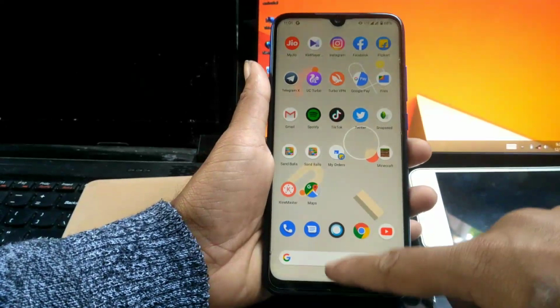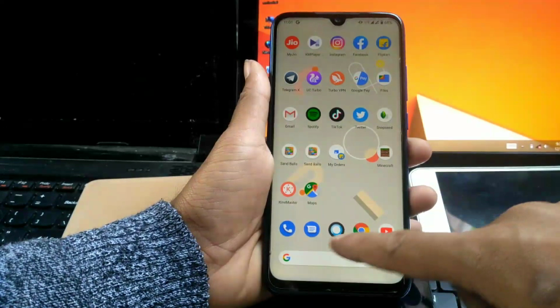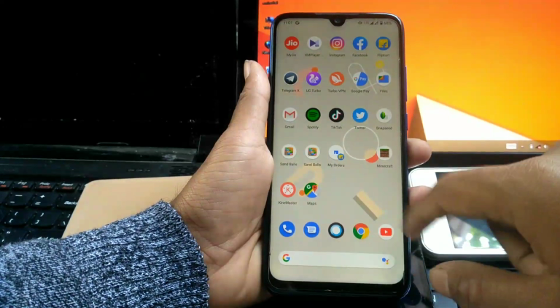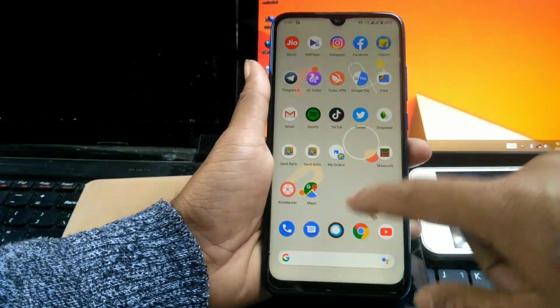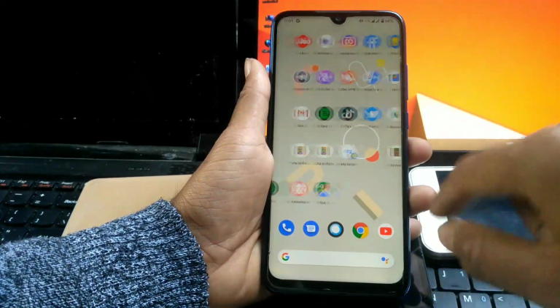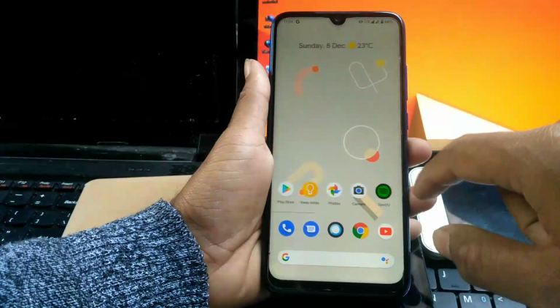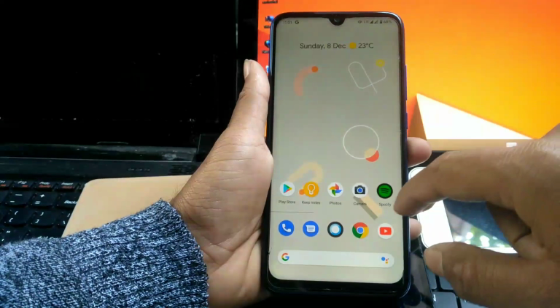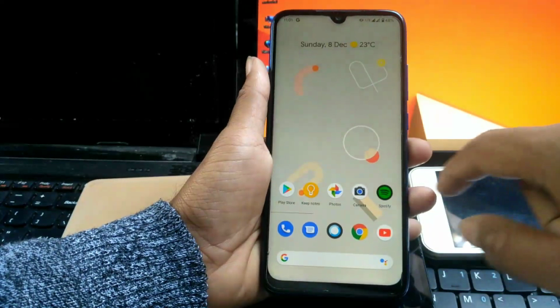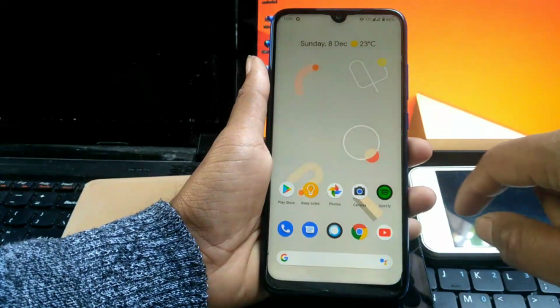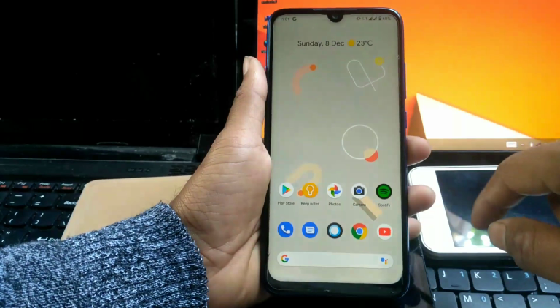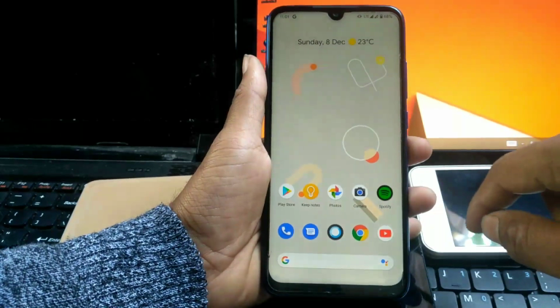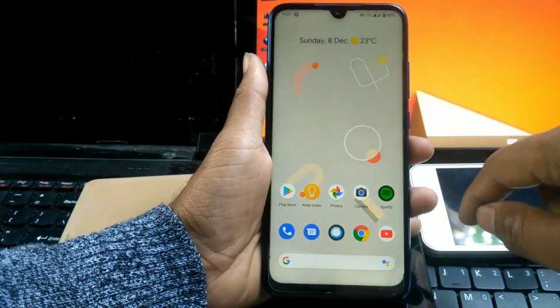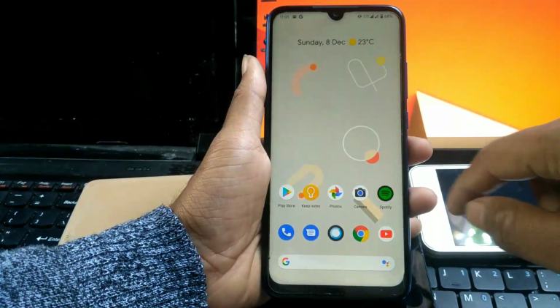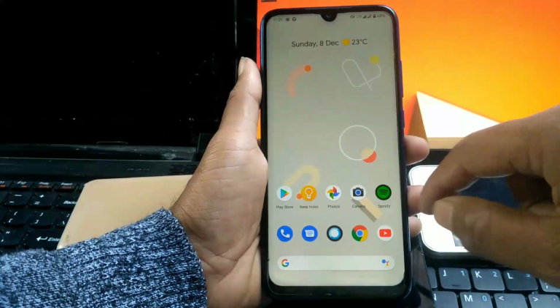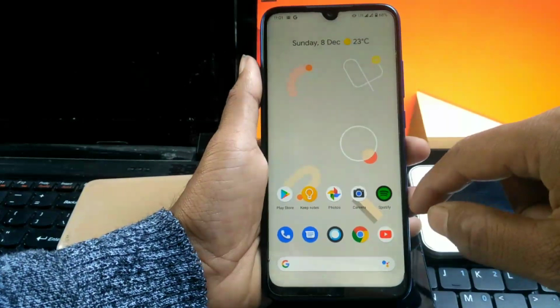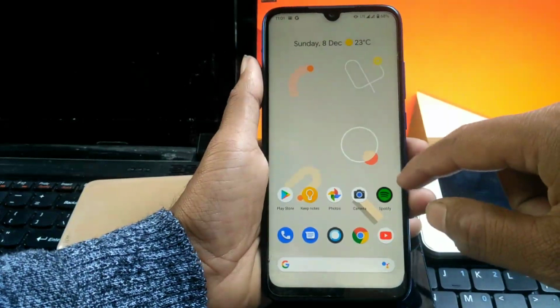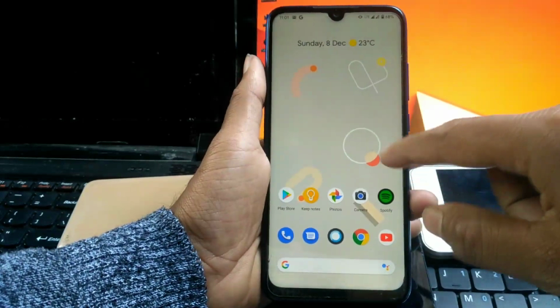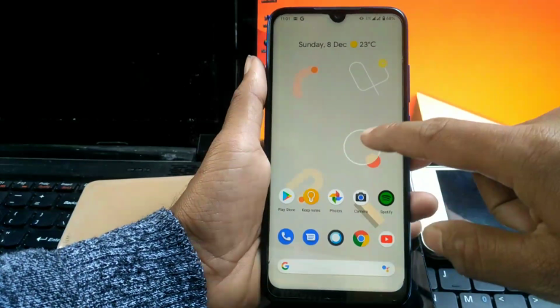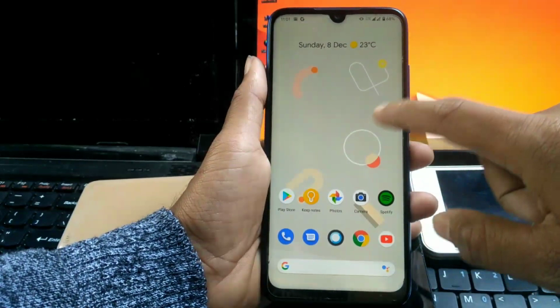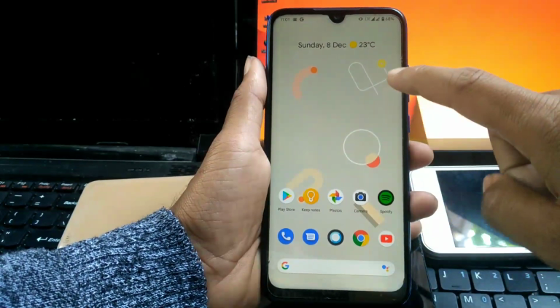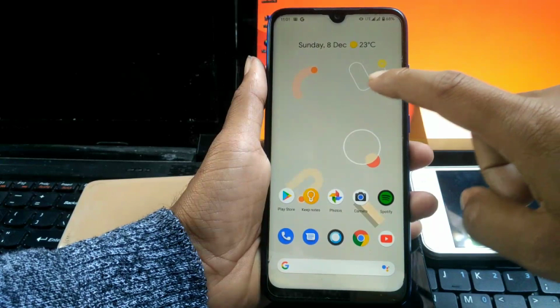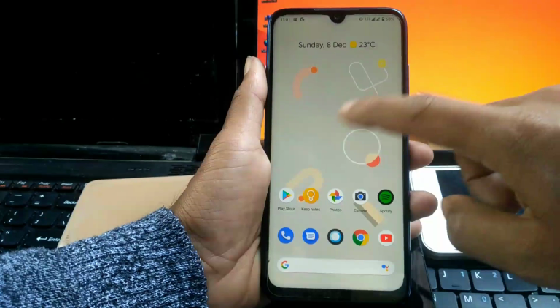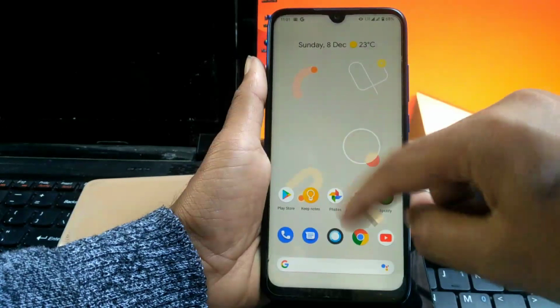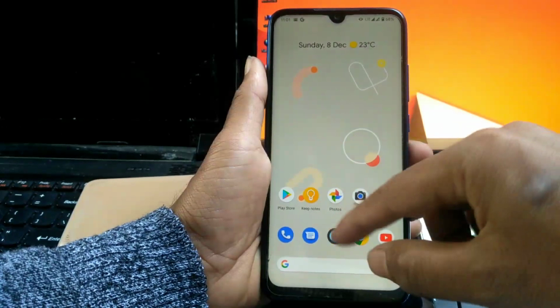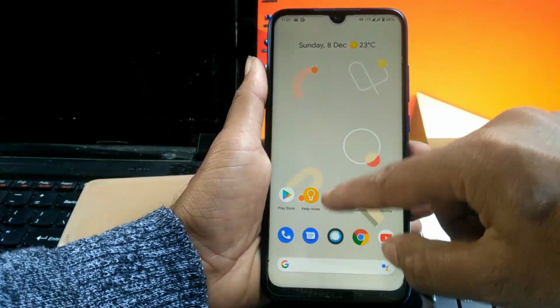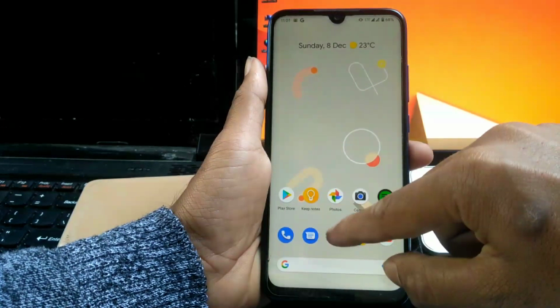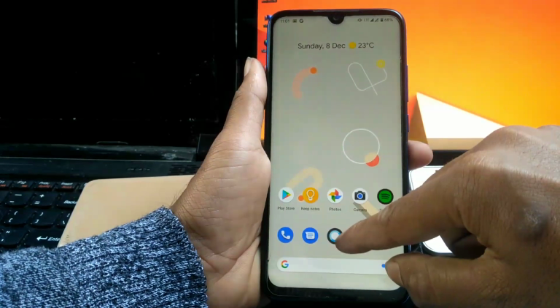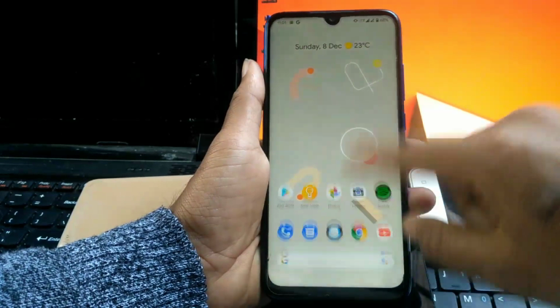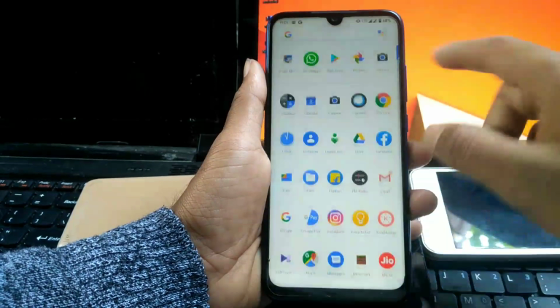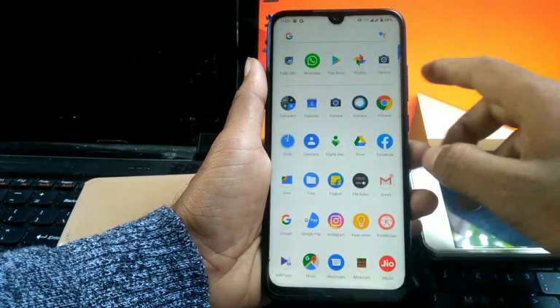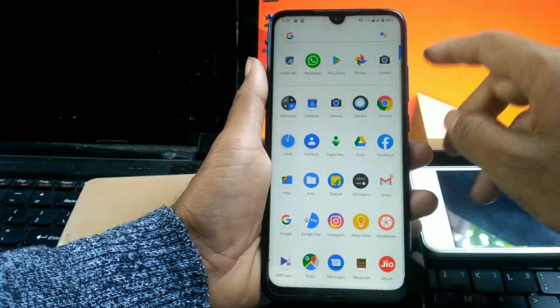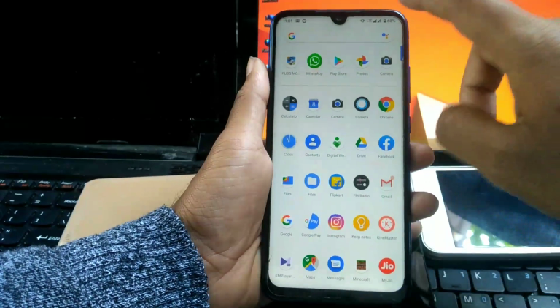Hello guys, welcome to Tech ID. I am Sohel. Today I am going to show you how to install Pixel Experience on your Redmi Note 7S AKA Lavender.